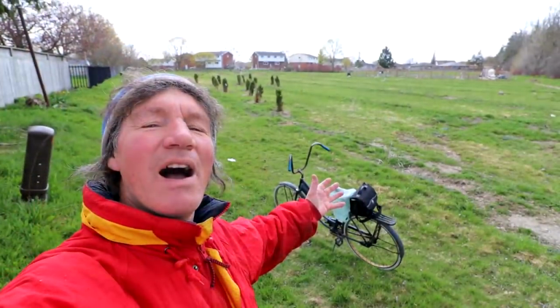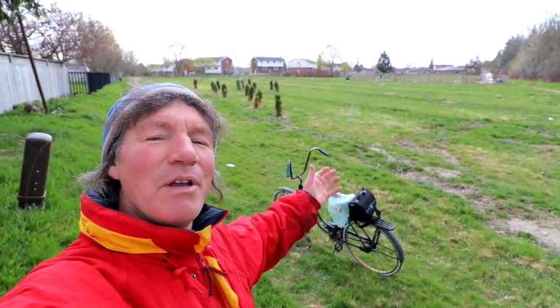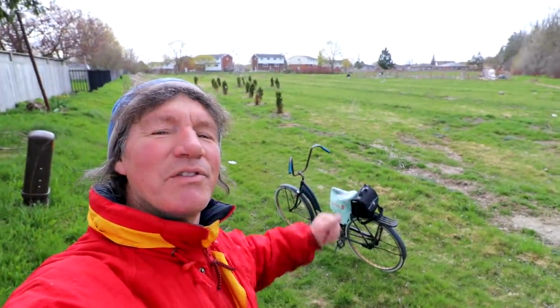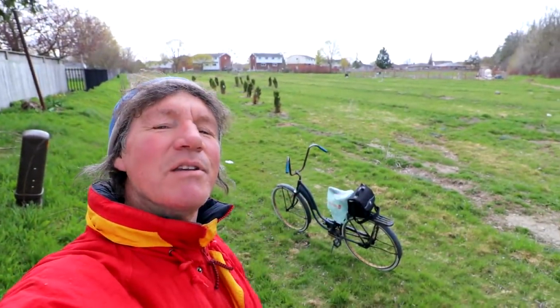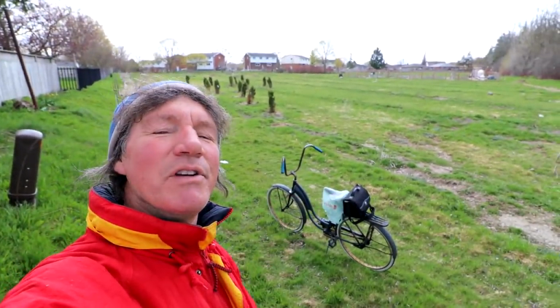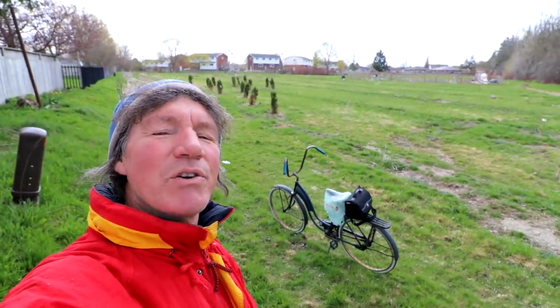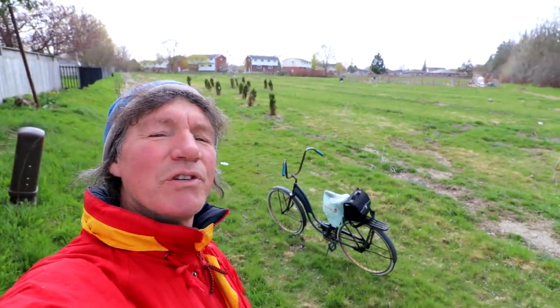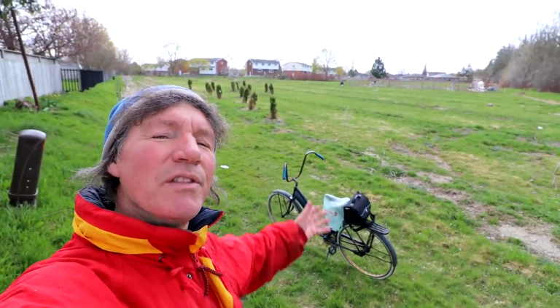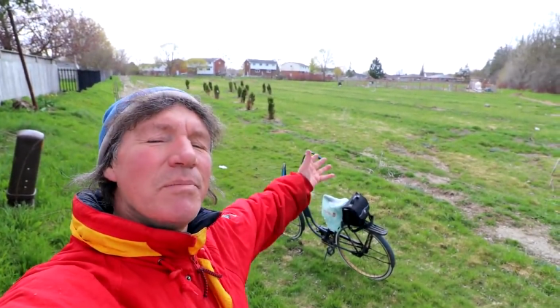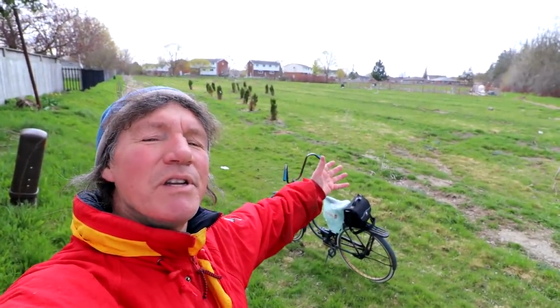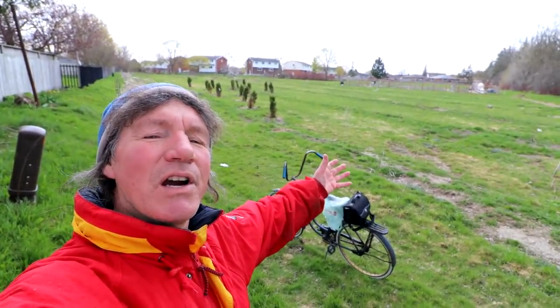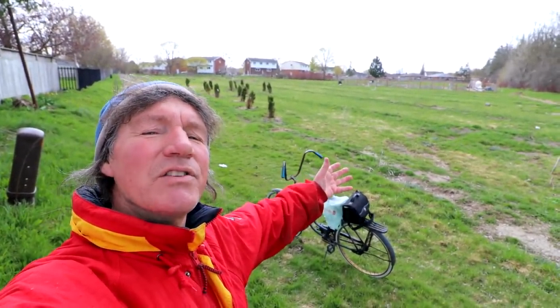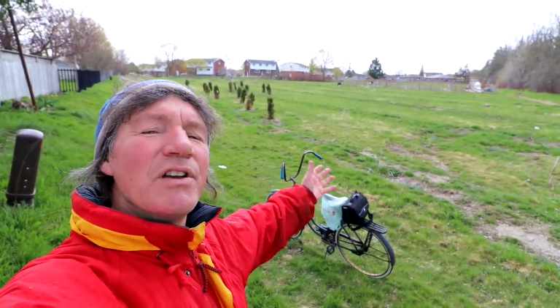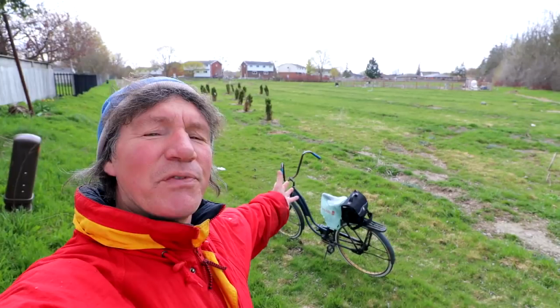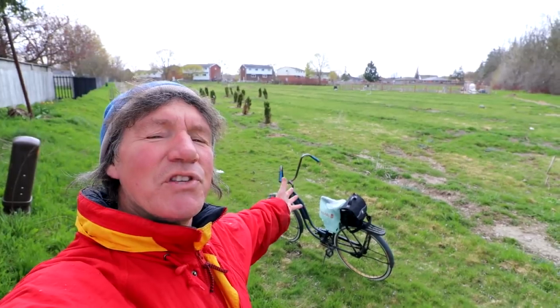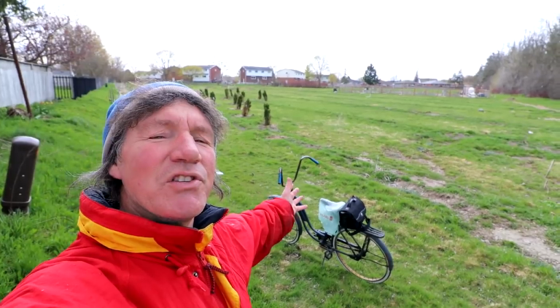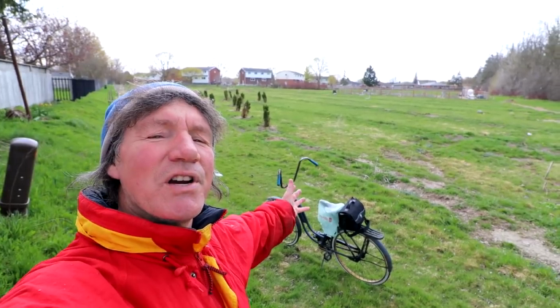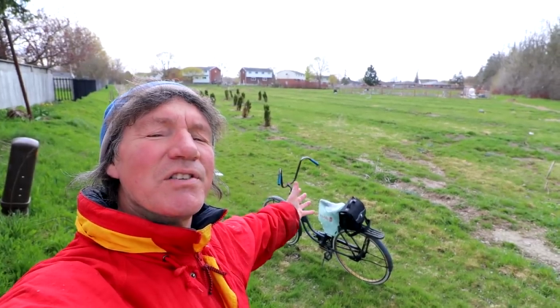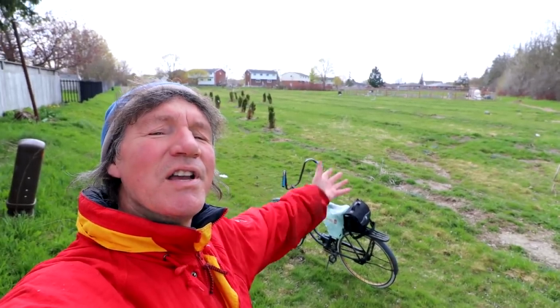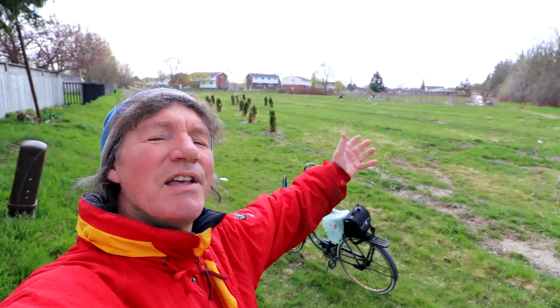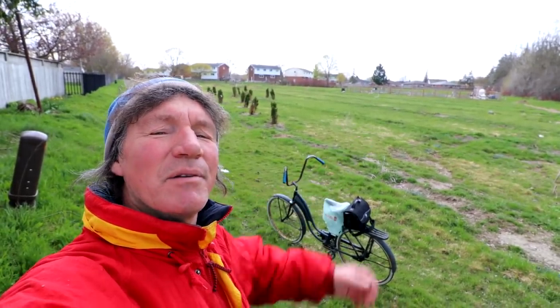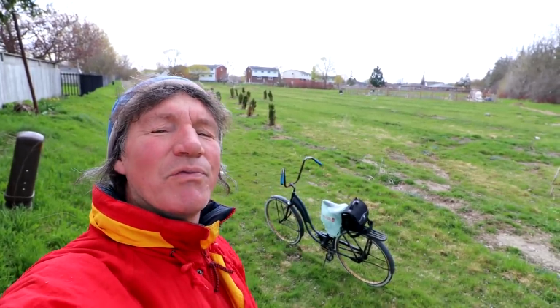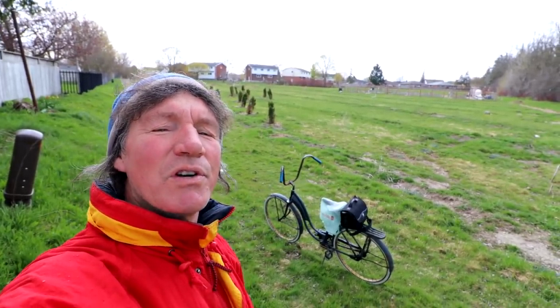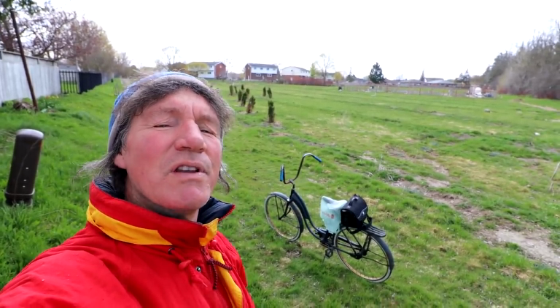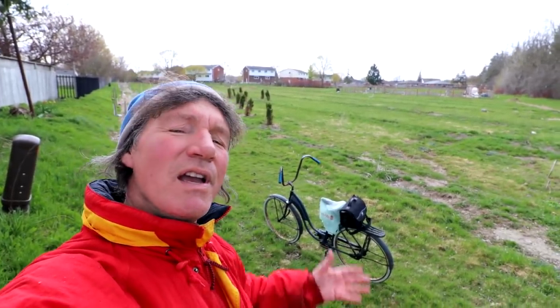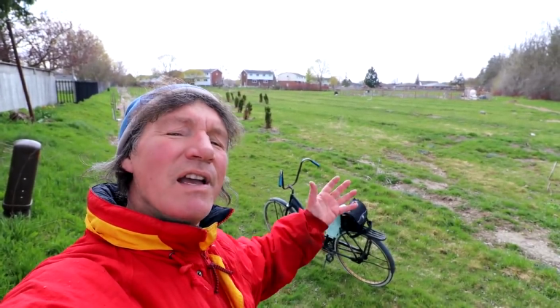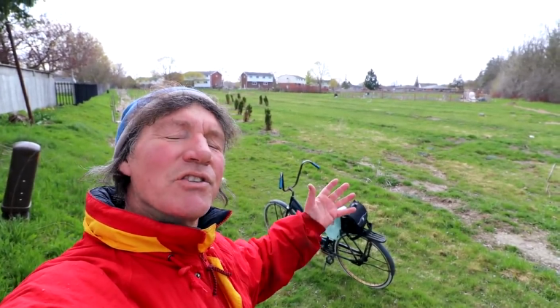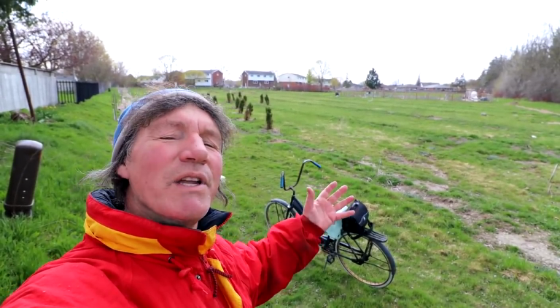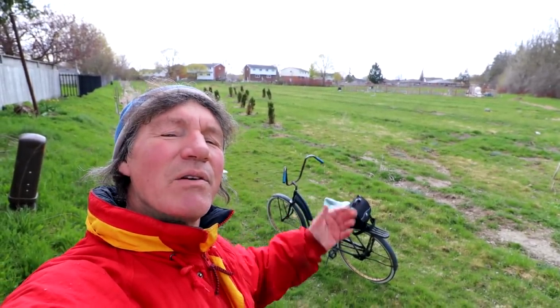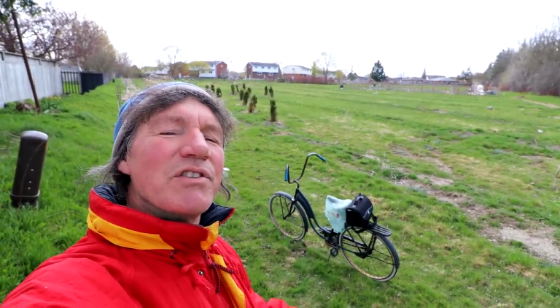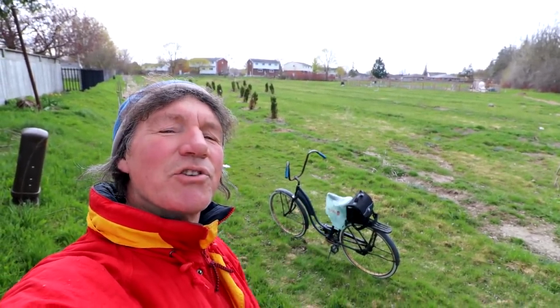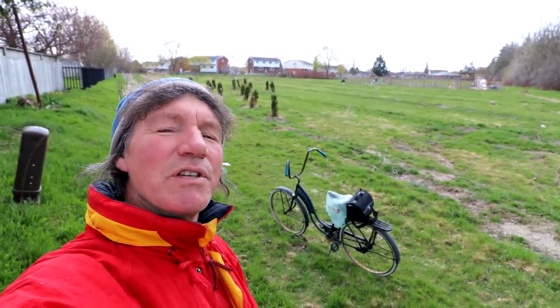I'm here at the community orchard, the community gardens, the First Nations gardens, and the edible forest. Let's go in now and see the trees.